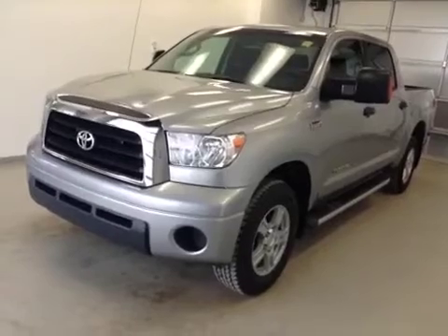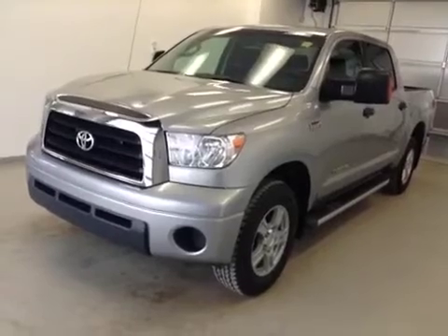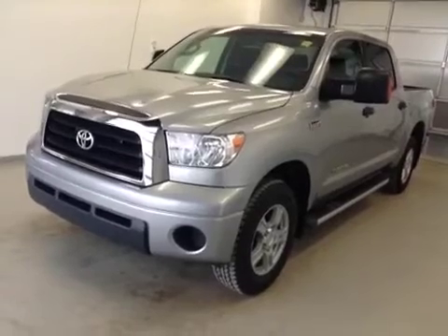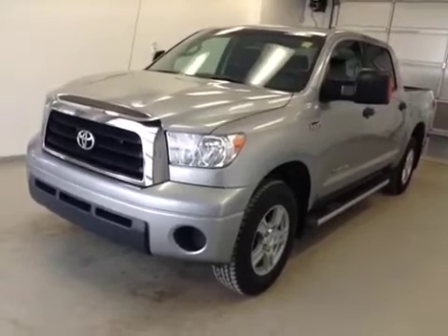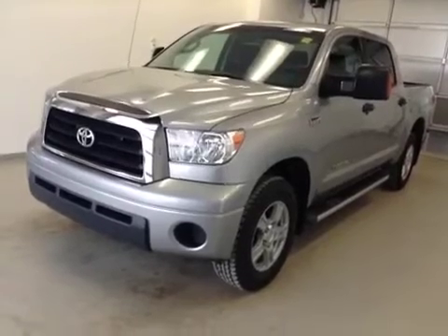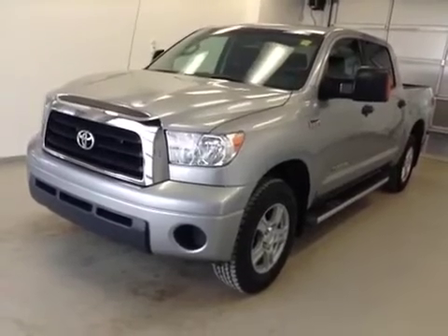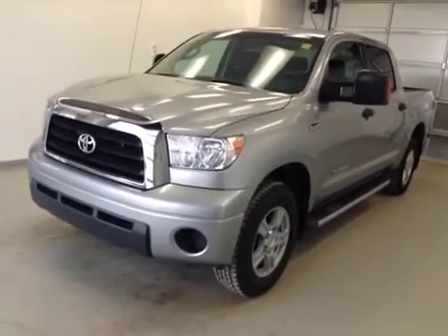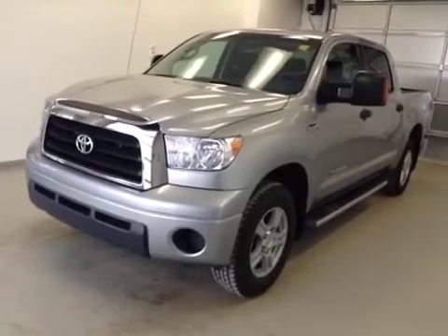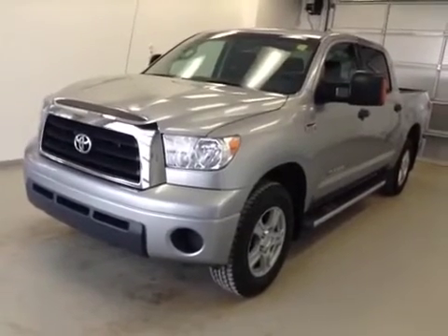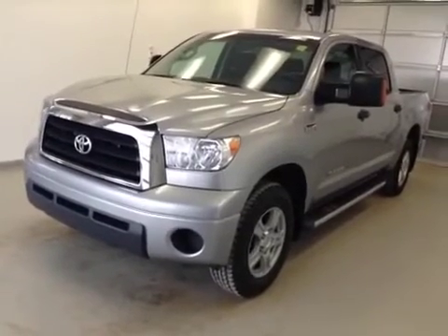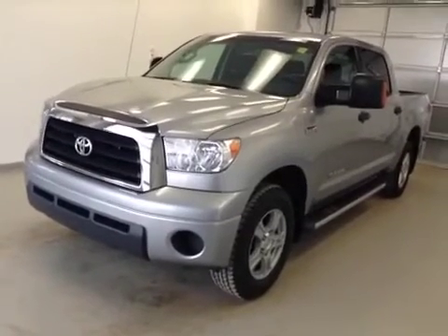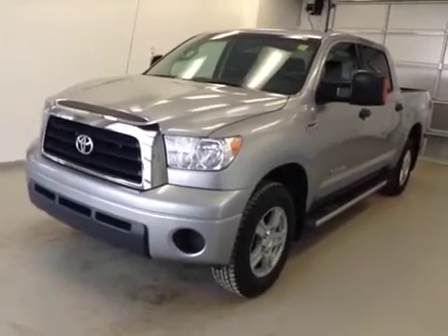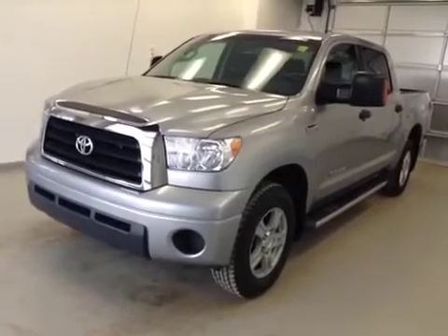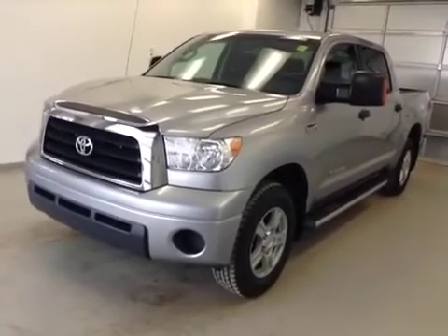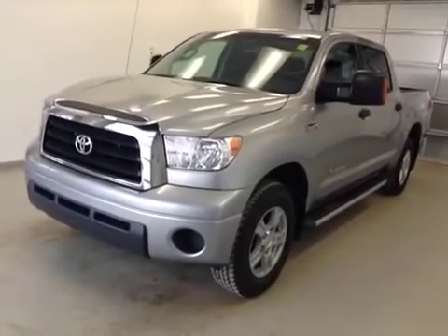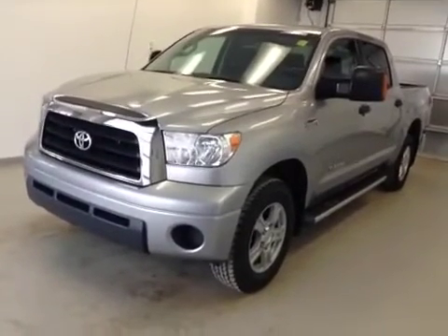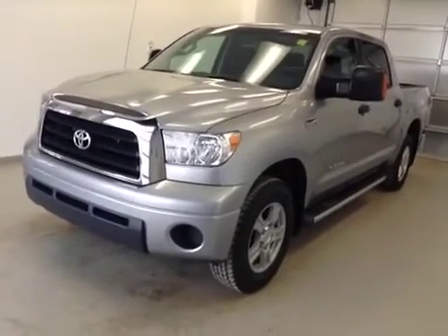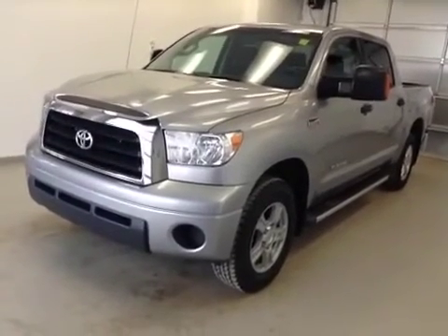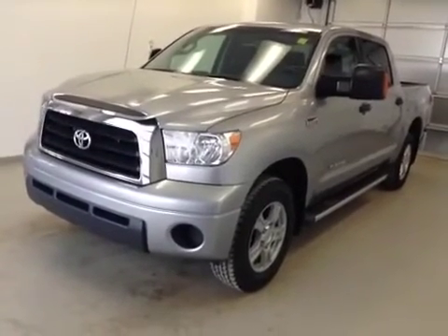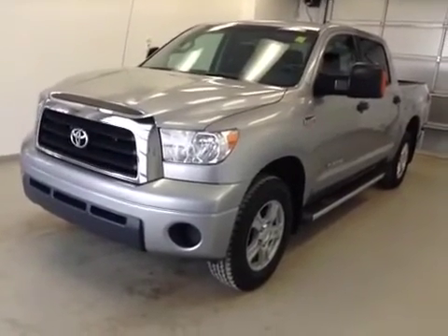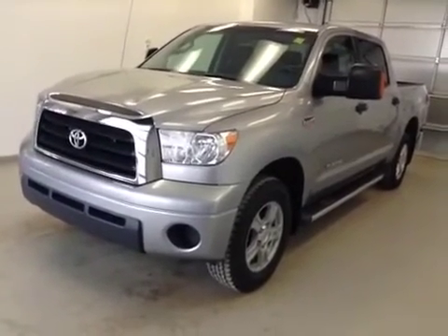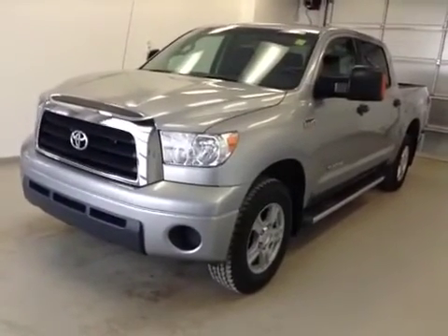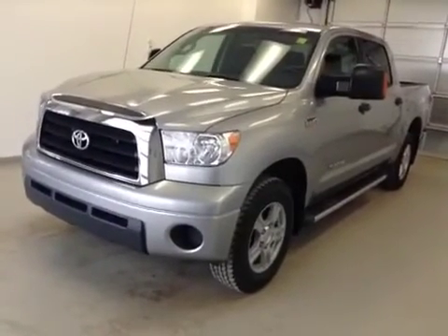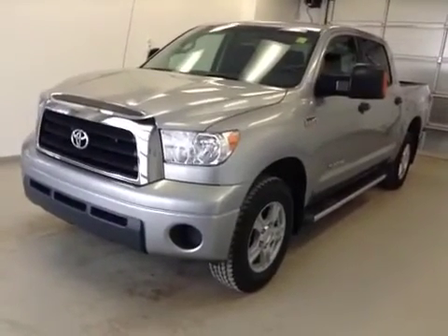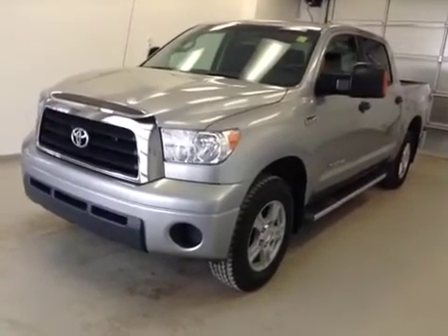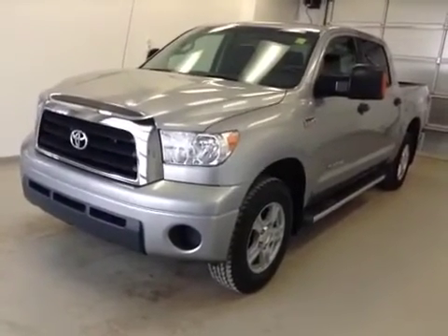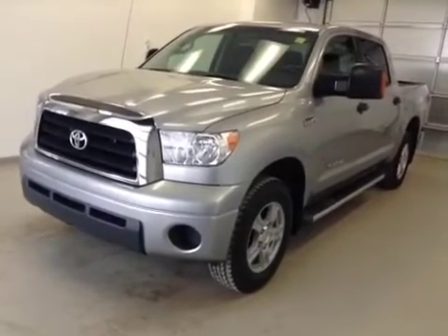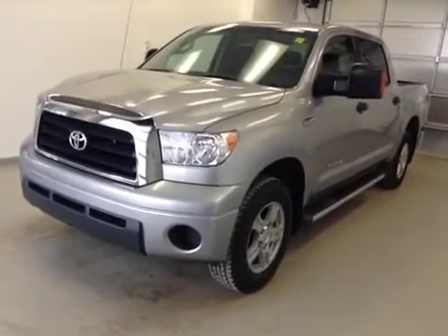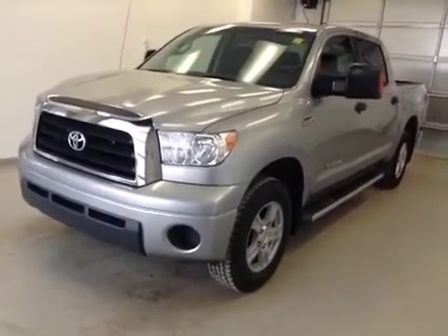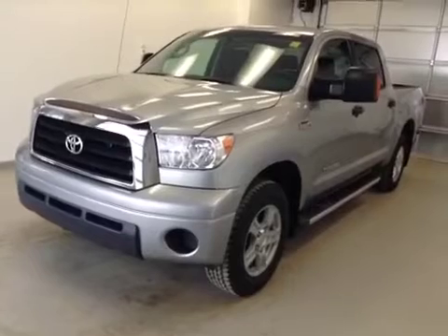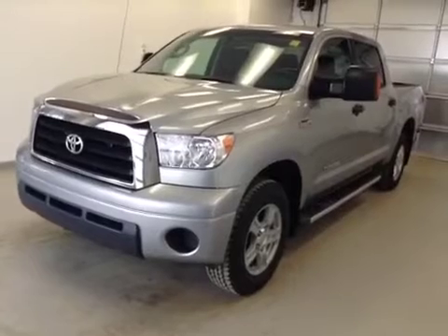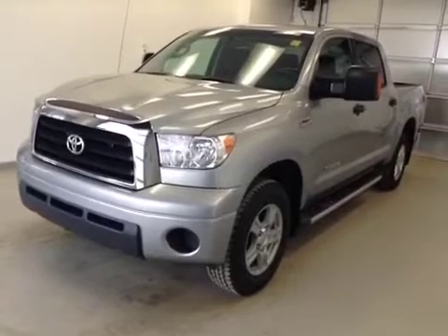Once again, this is stock number 123952, a 2009 Toyota Tundra SR5 crew cab four-wheel drive. Exterior color is silver.